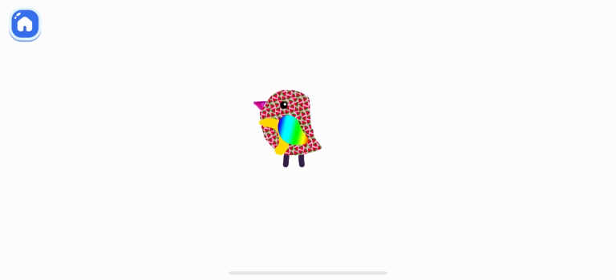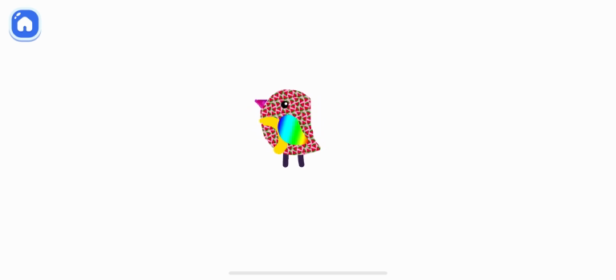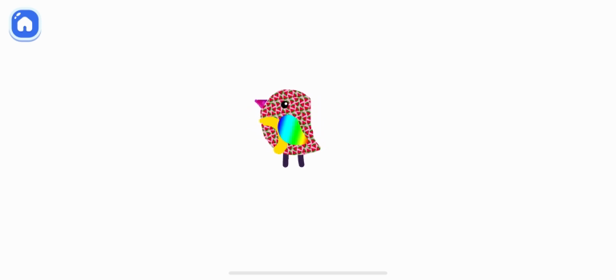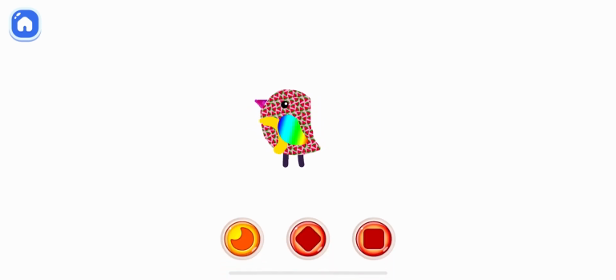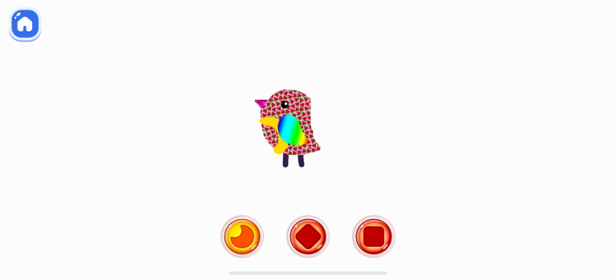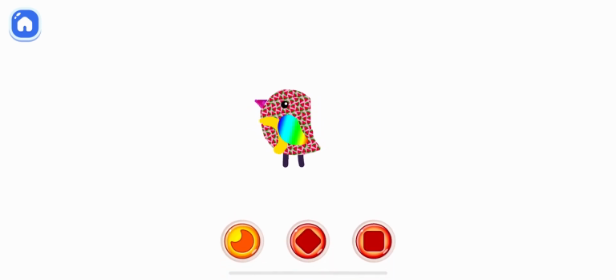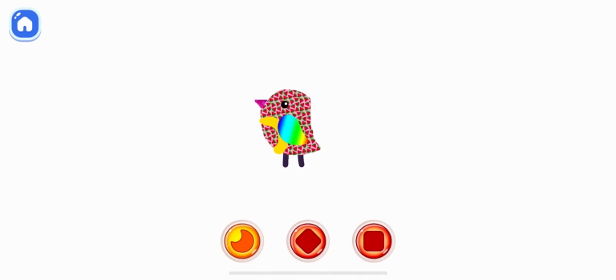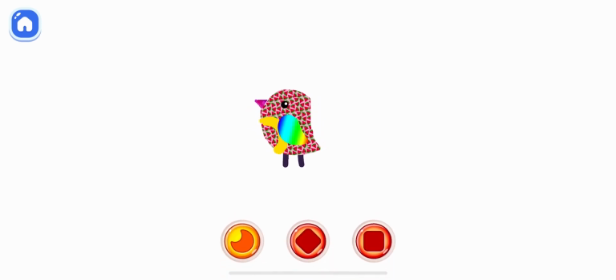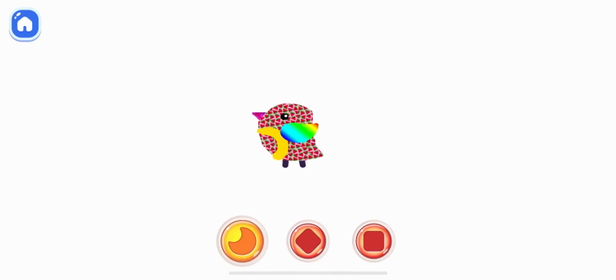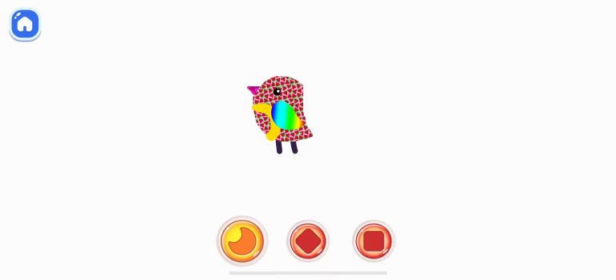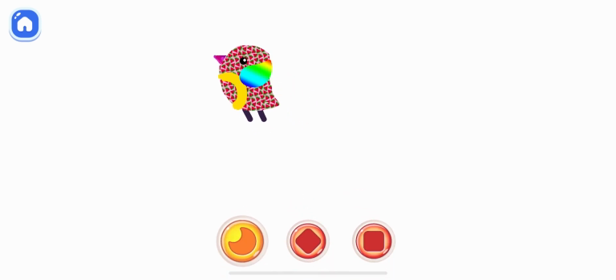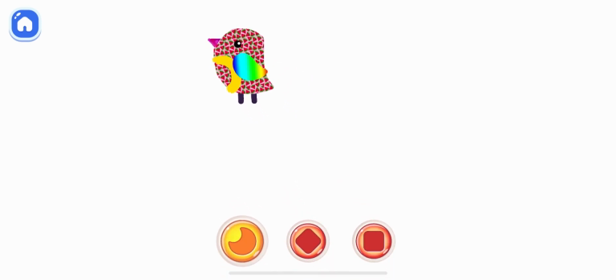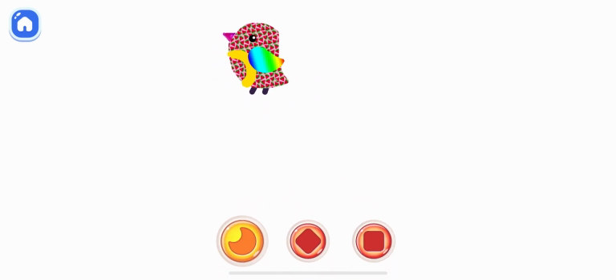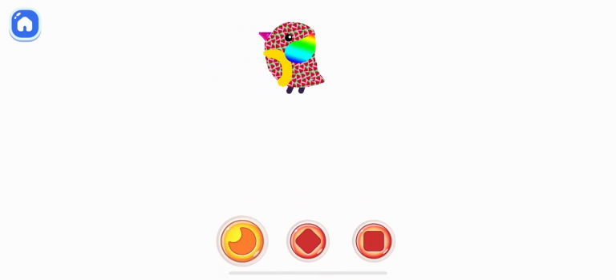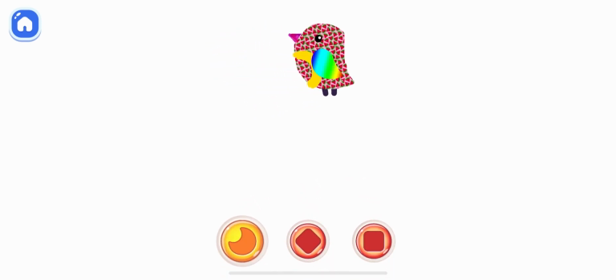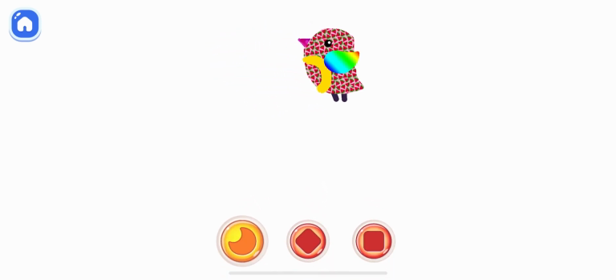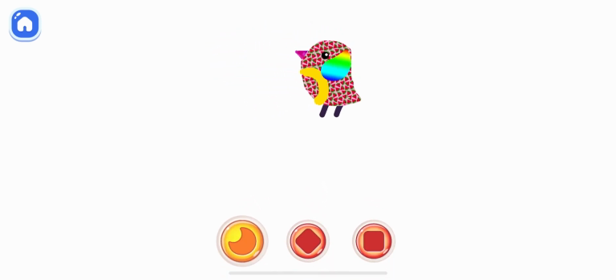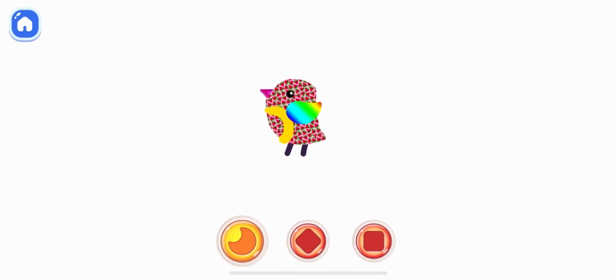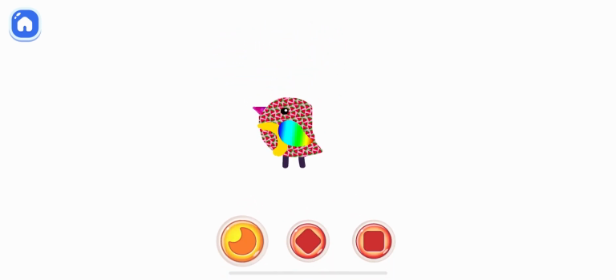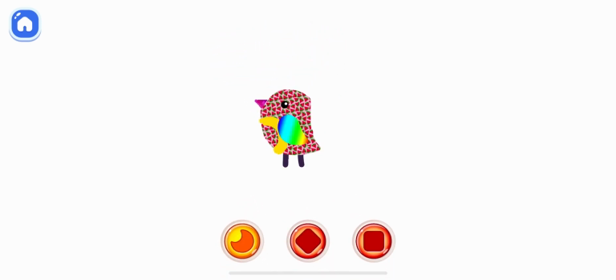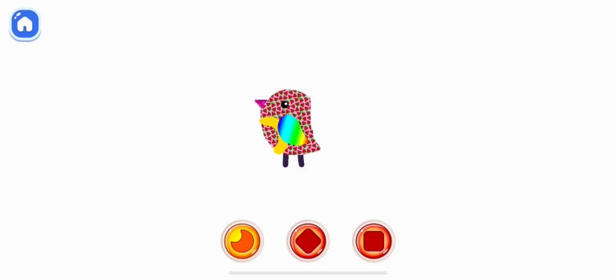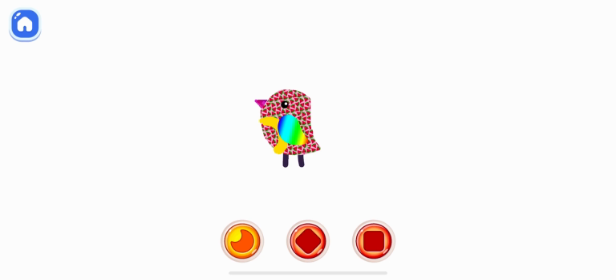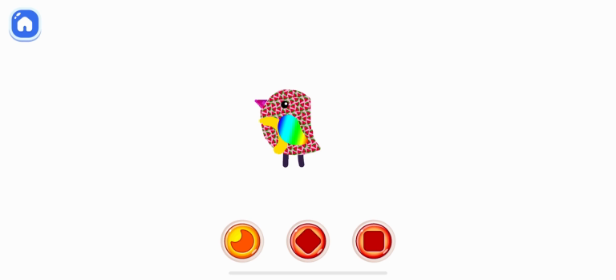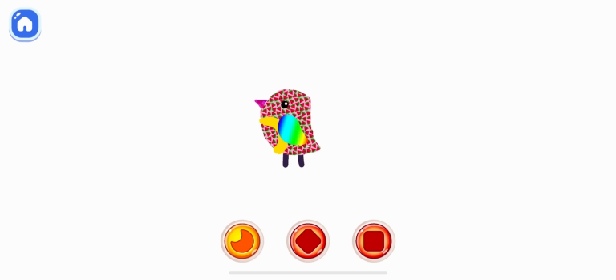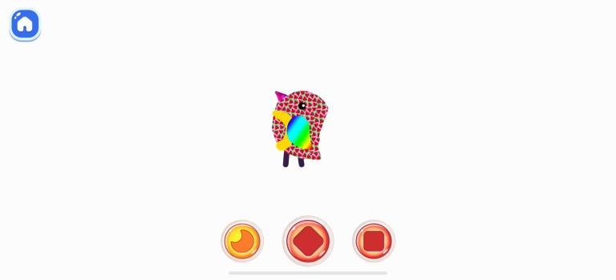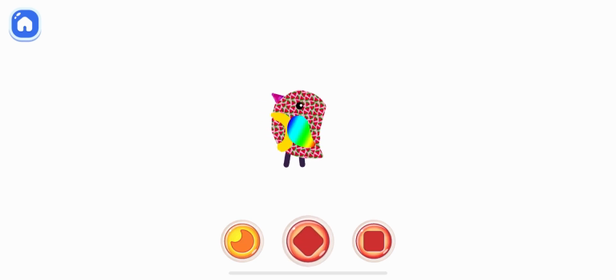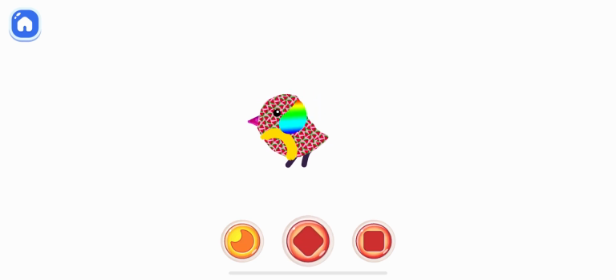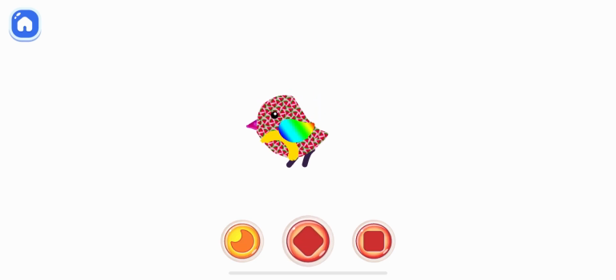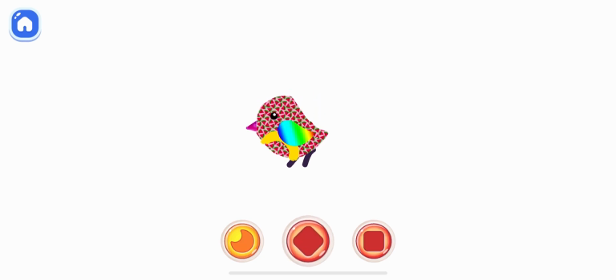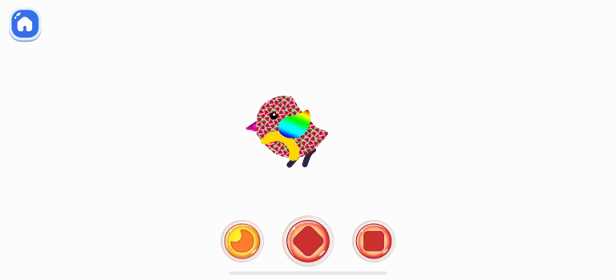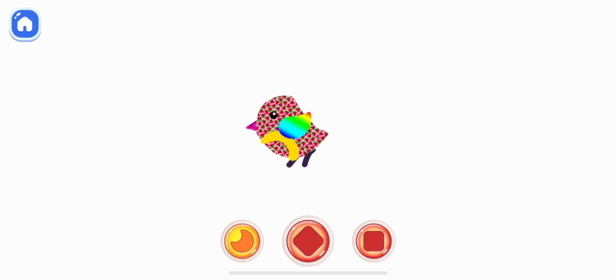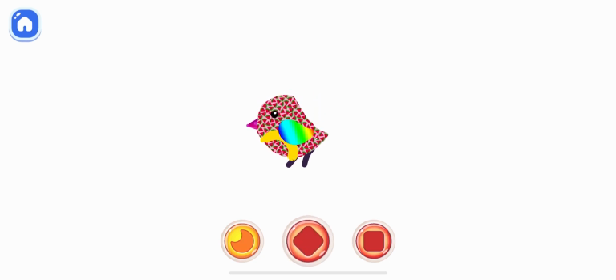Play with your own drawing. Press the buttons and swipe the screen.